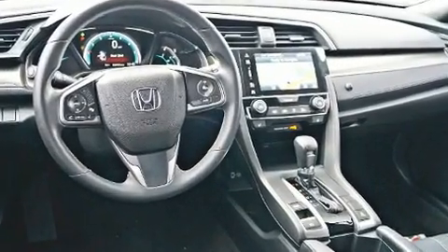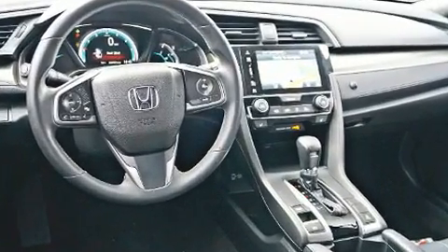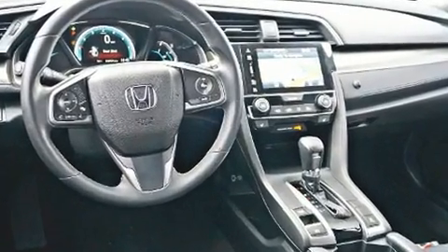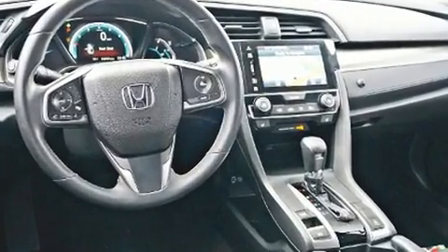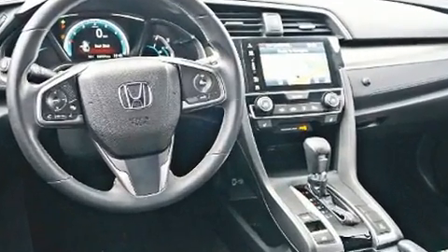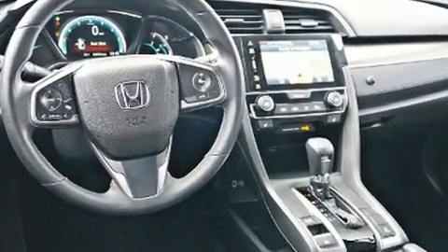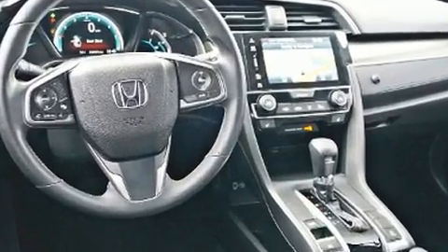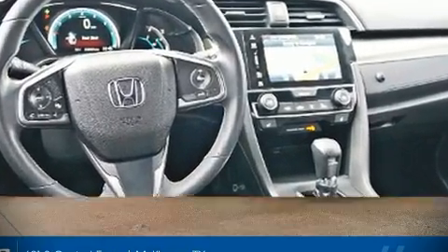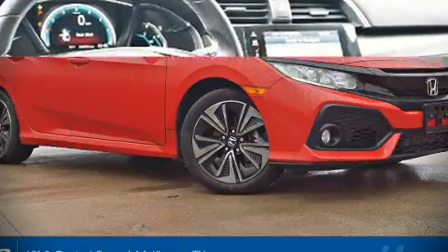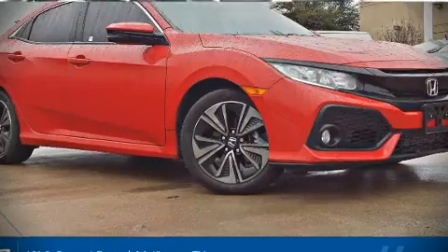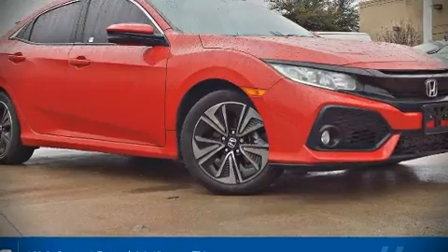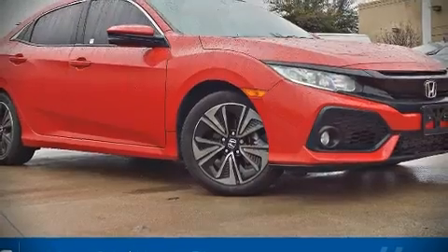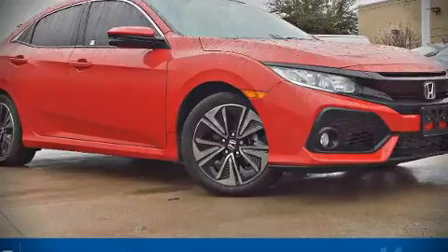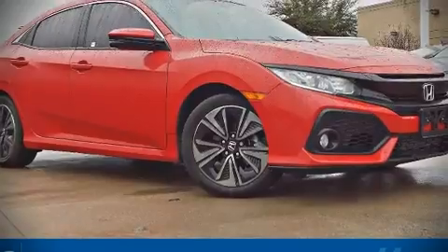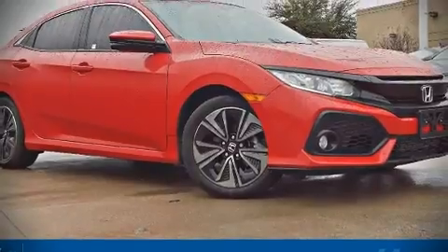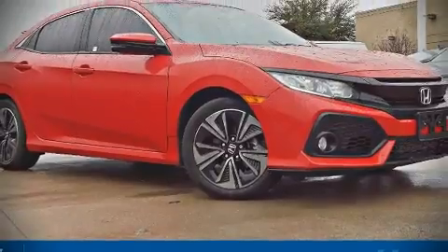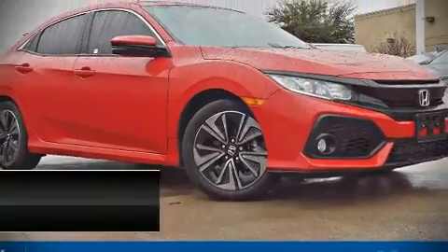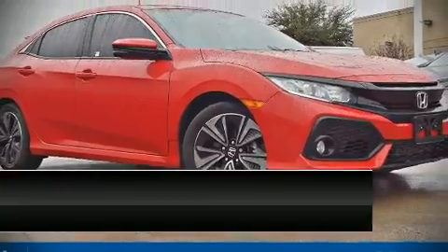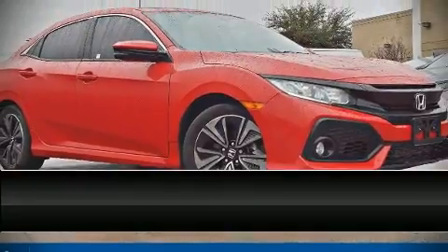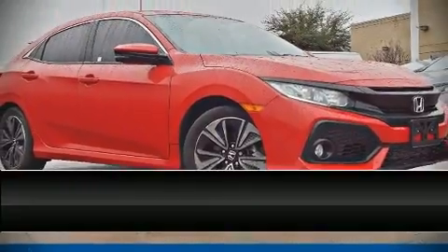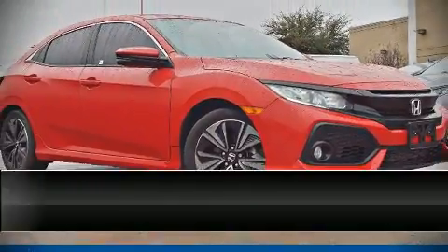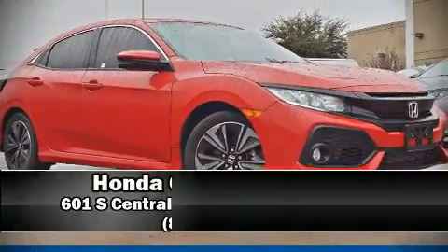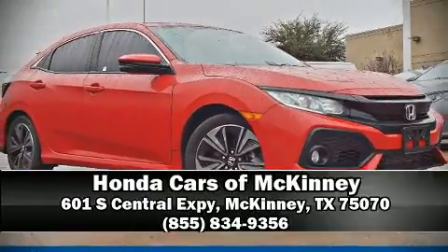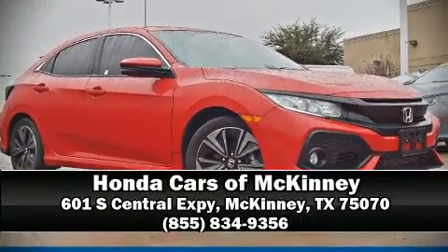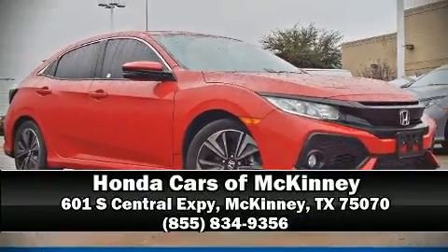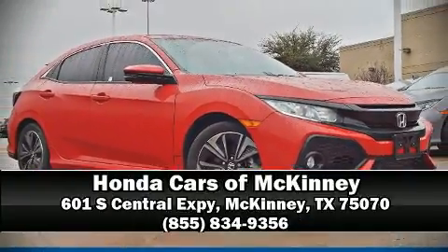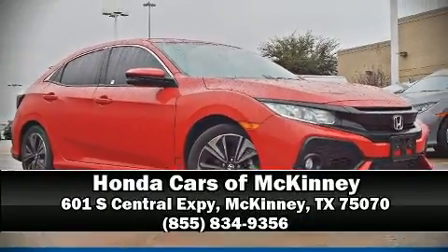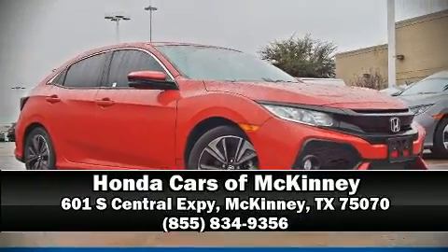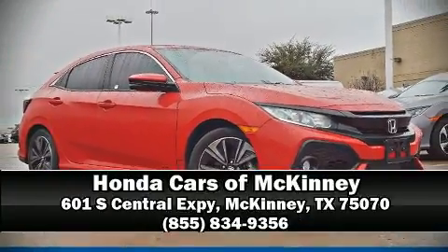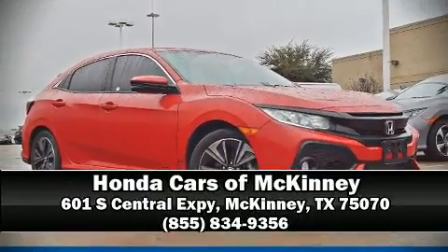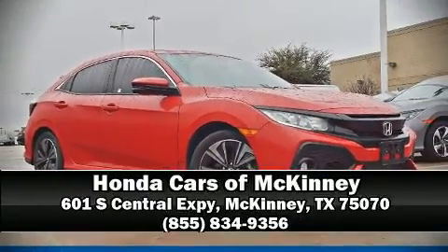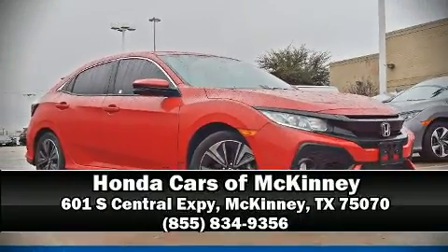This vehicle has achieved certified pre-owned status by passing Honda's comprehensive certification process, including an exhaustive 150-point inspection. Please don't hesitate to give us a call.